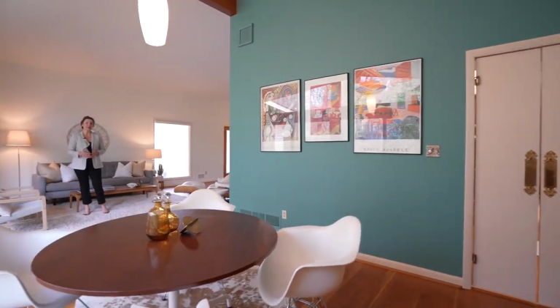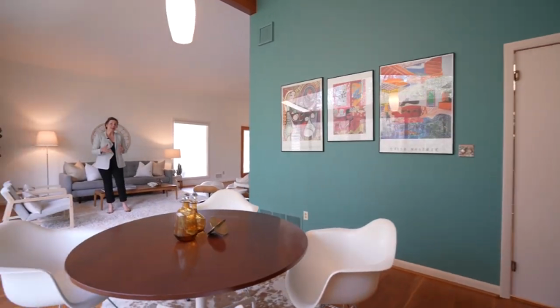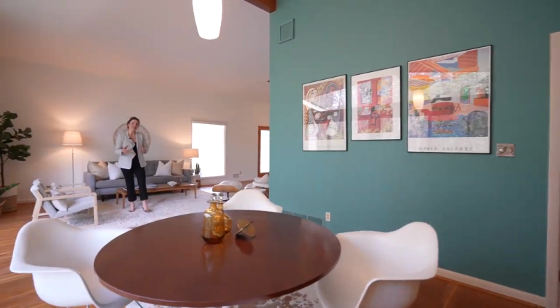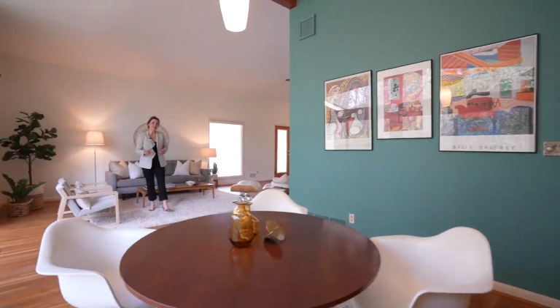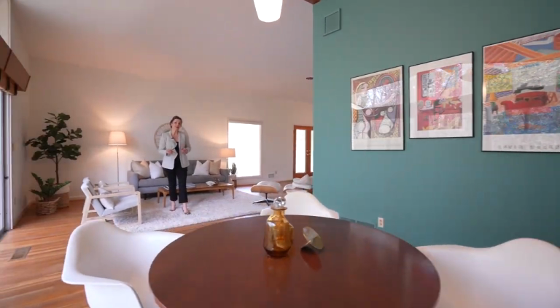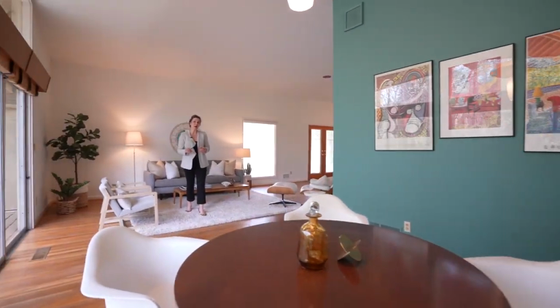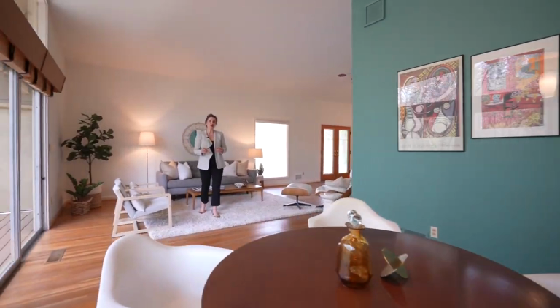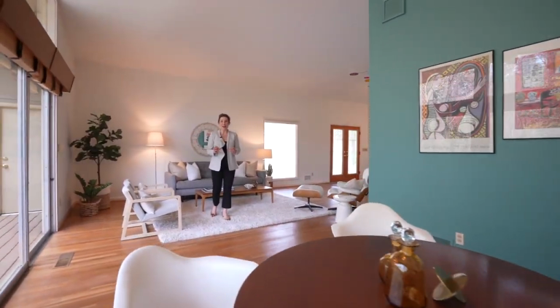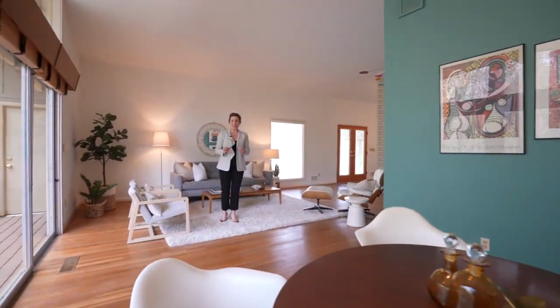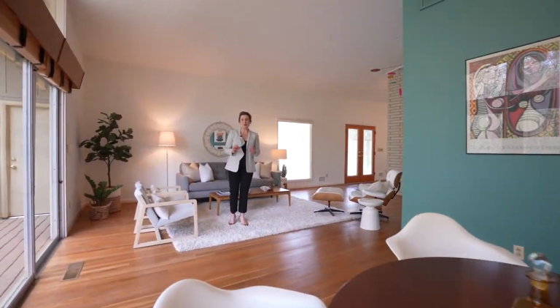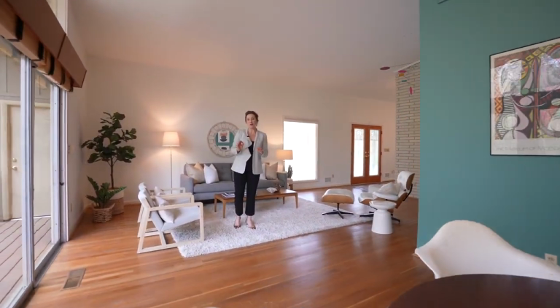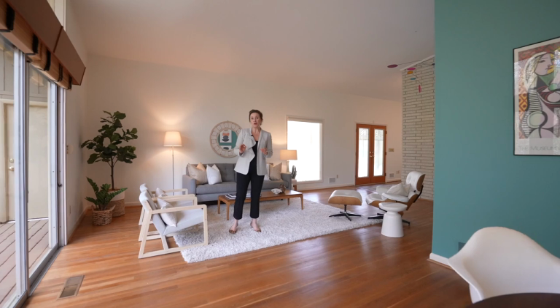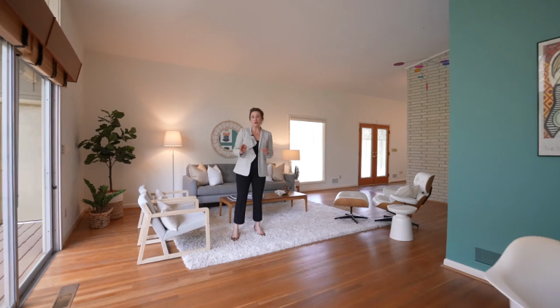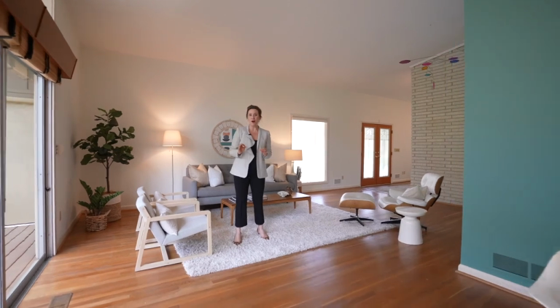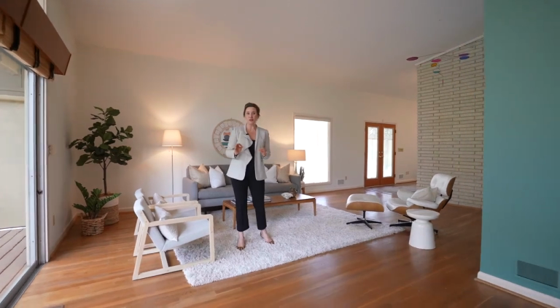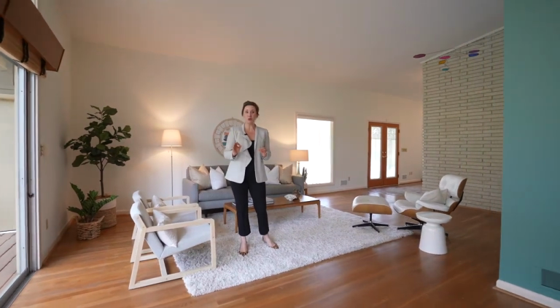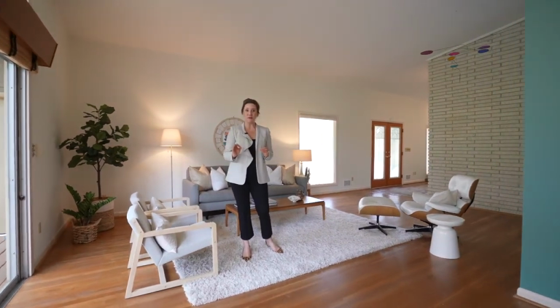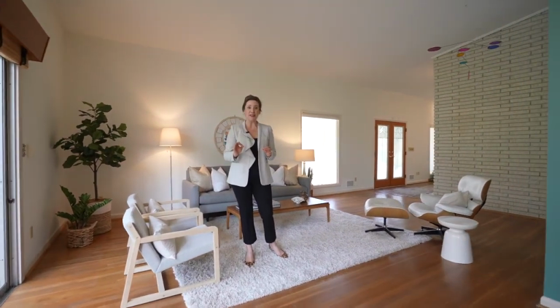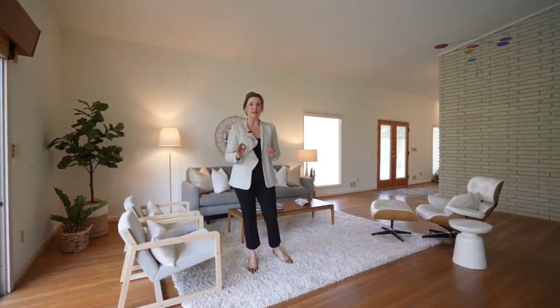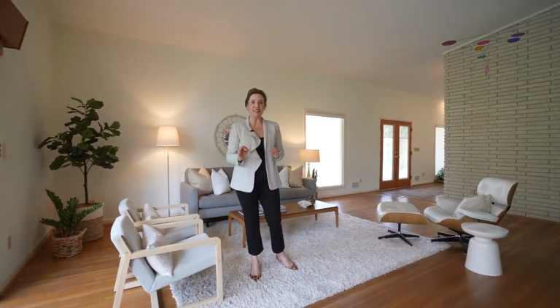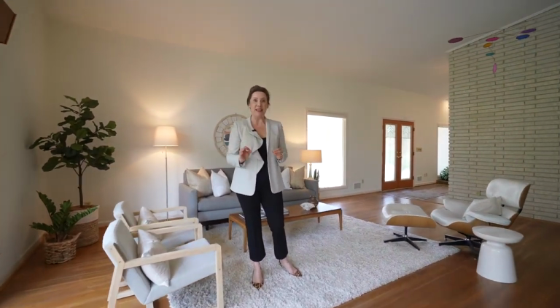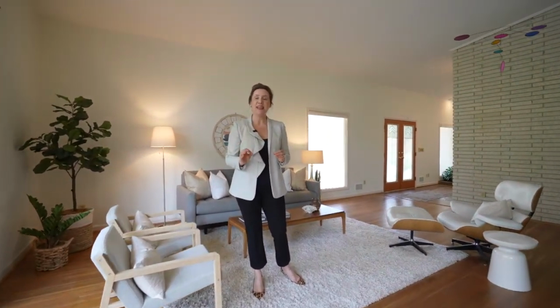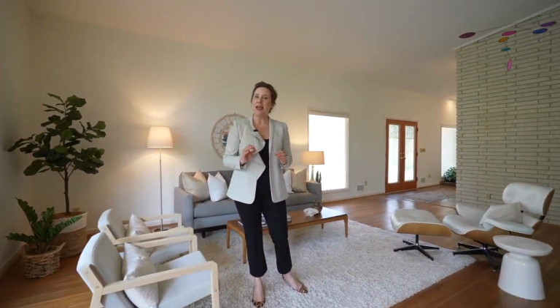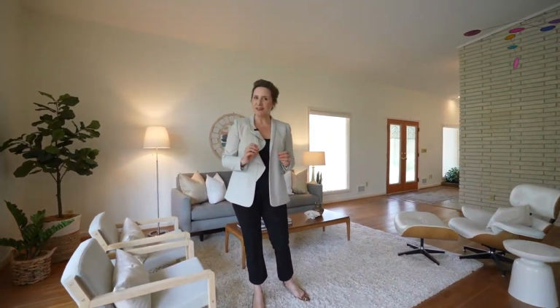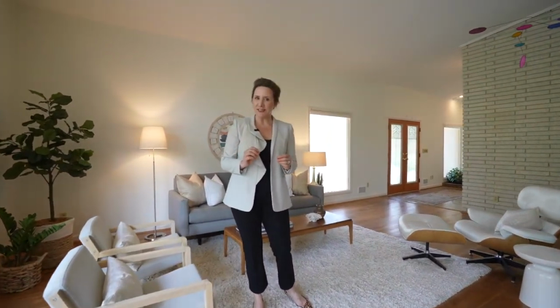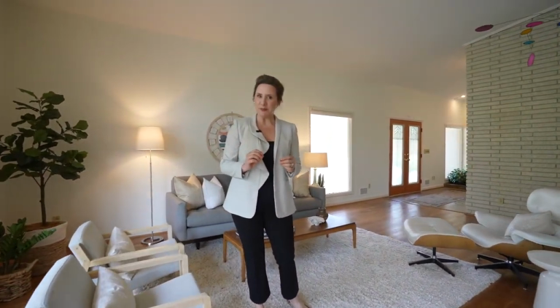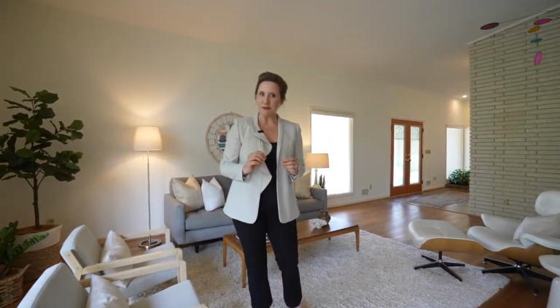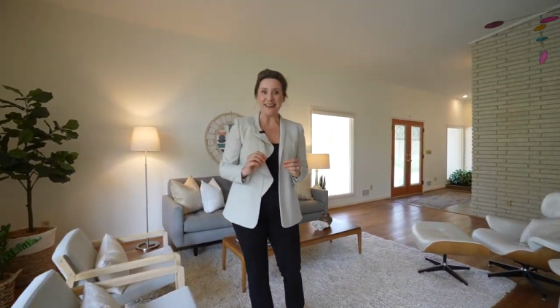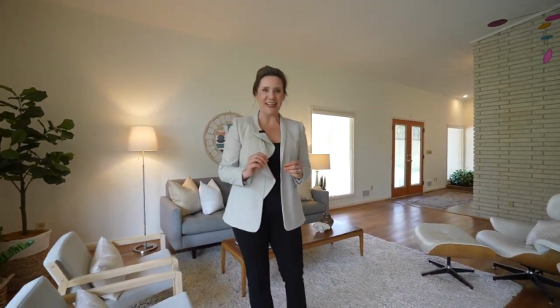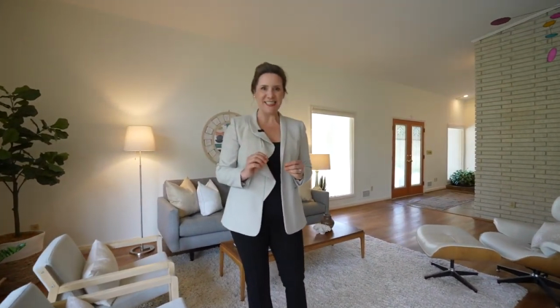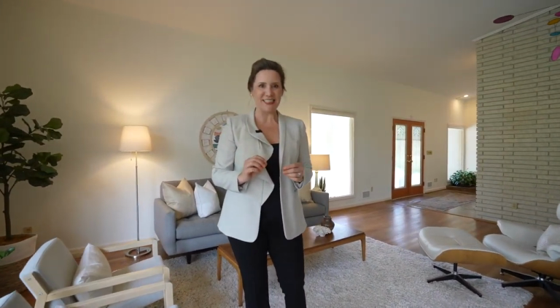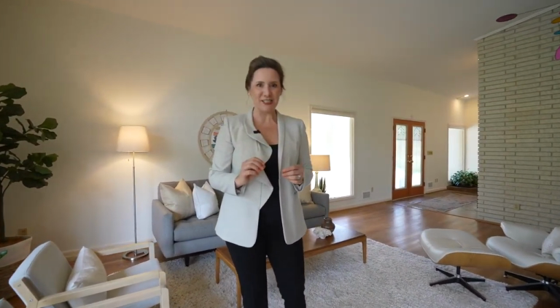This mid-century modern ranch has over 3,400 square feet of living space and was custom built in 1963.